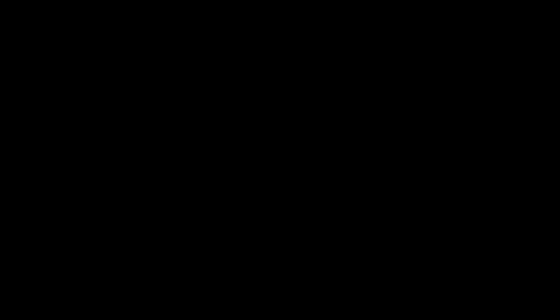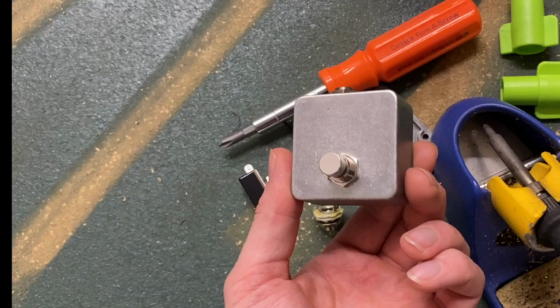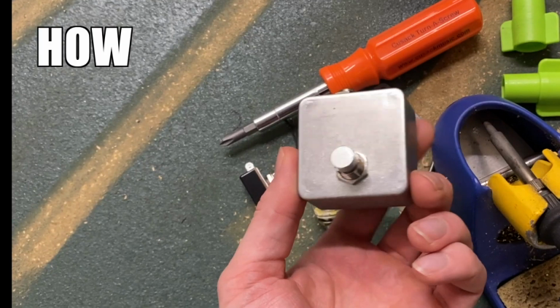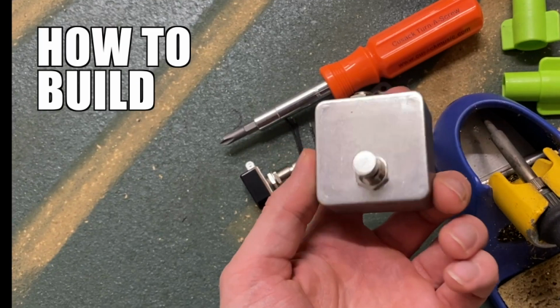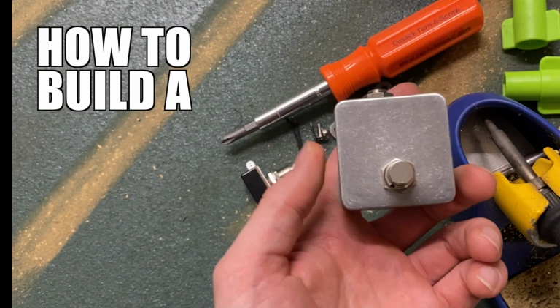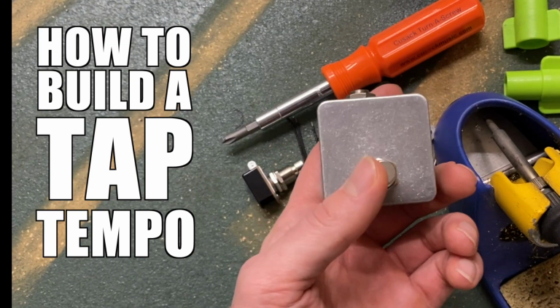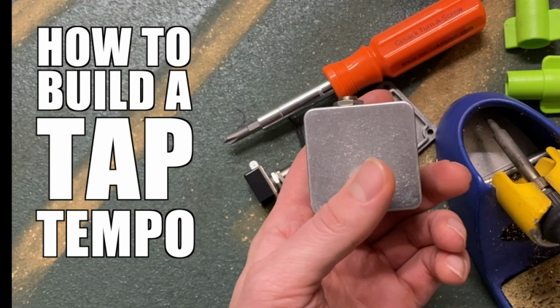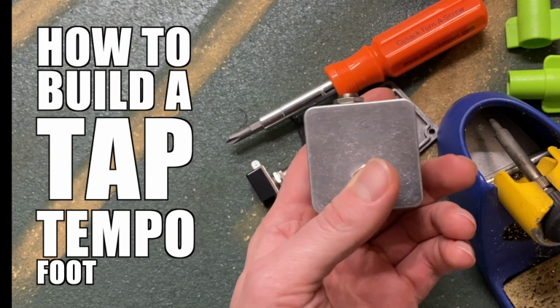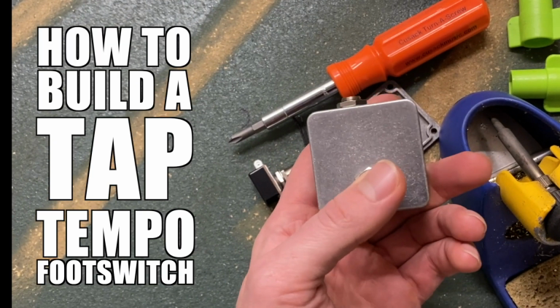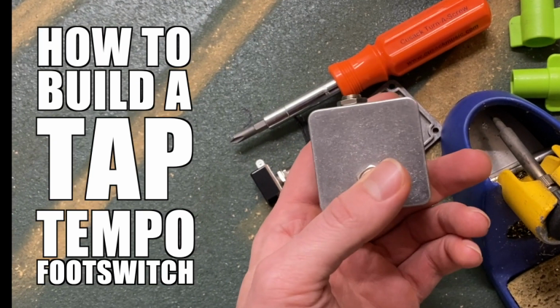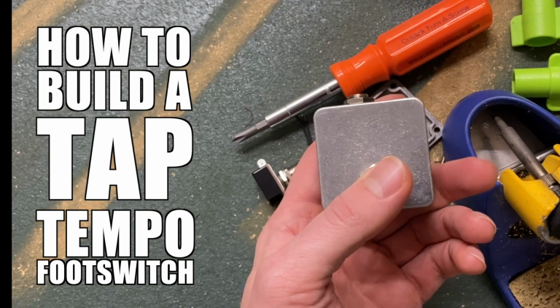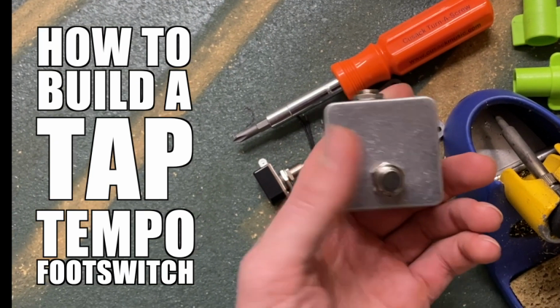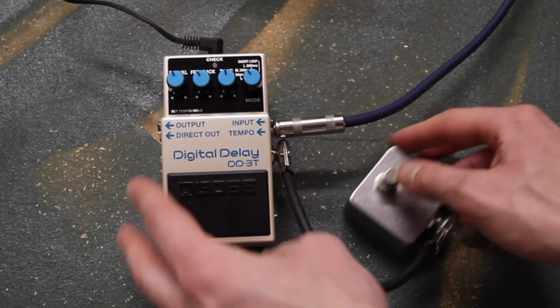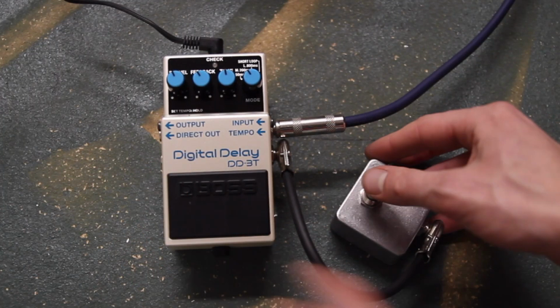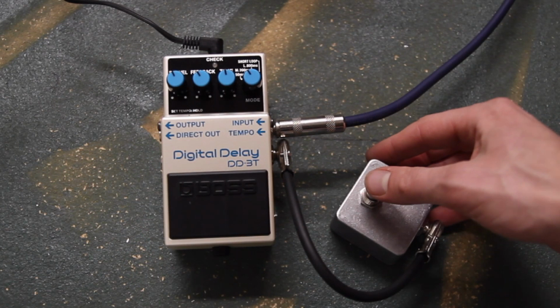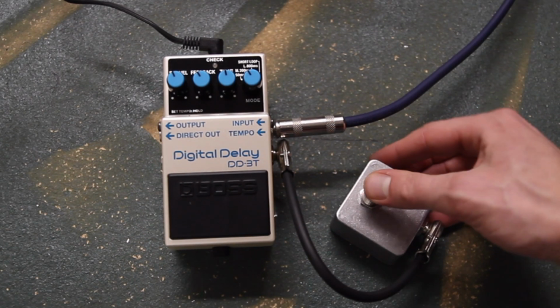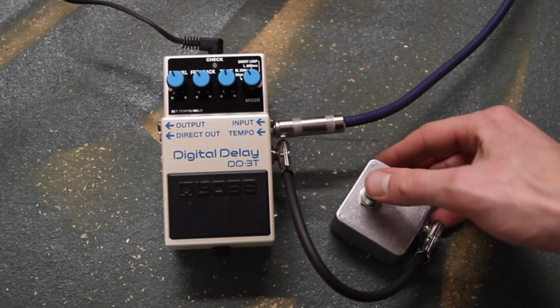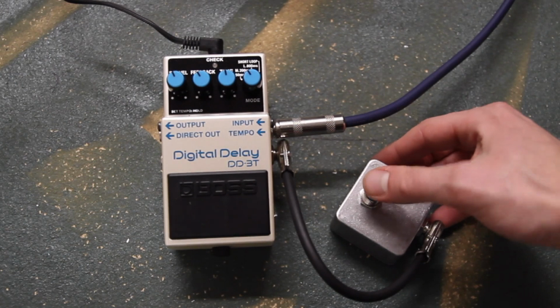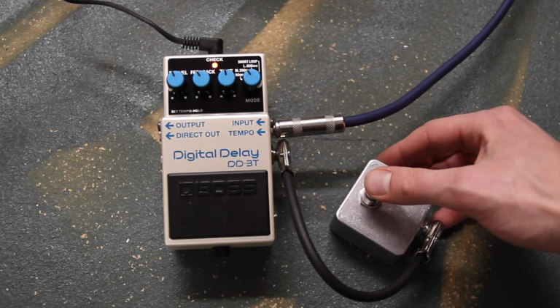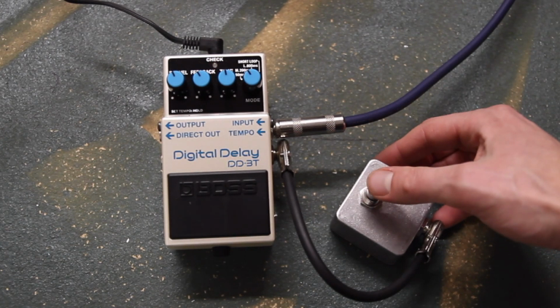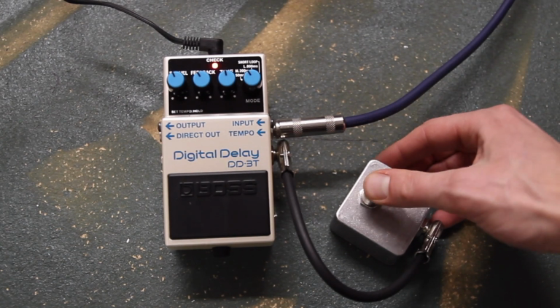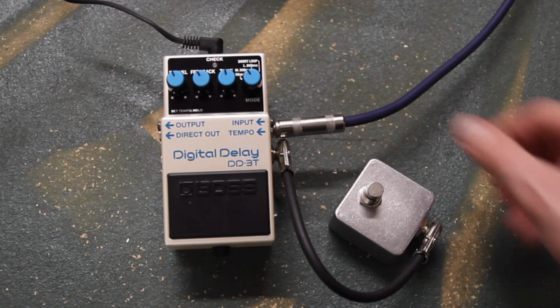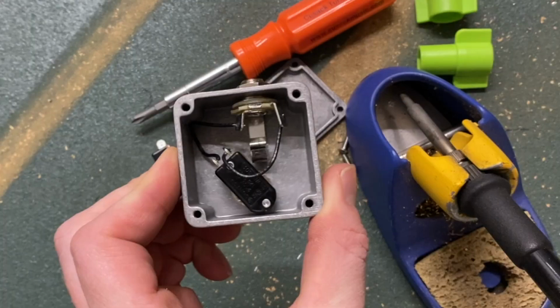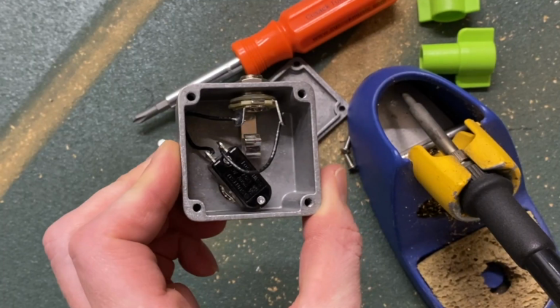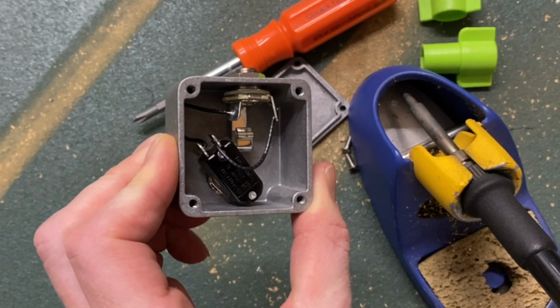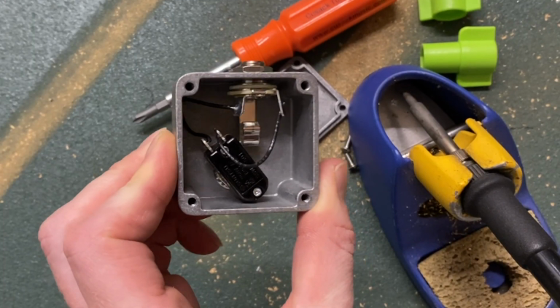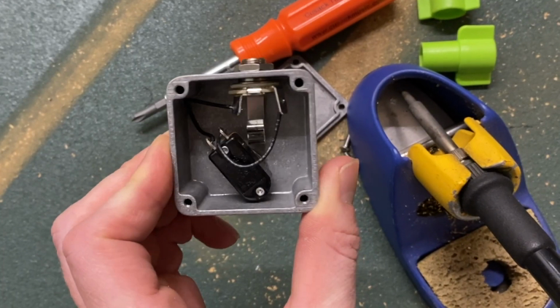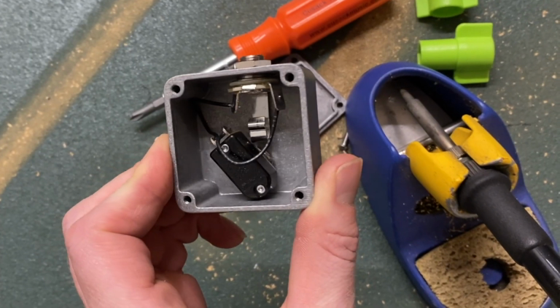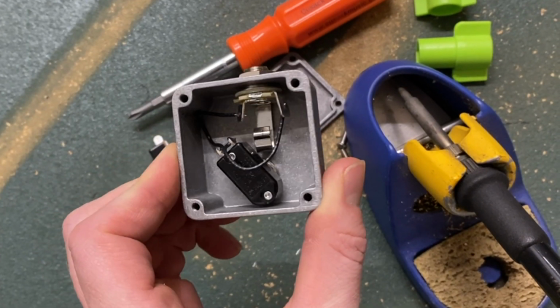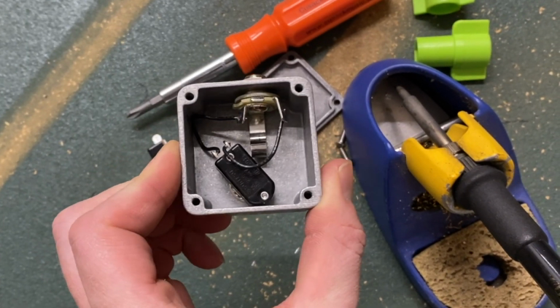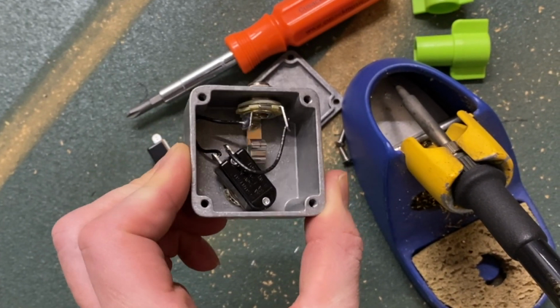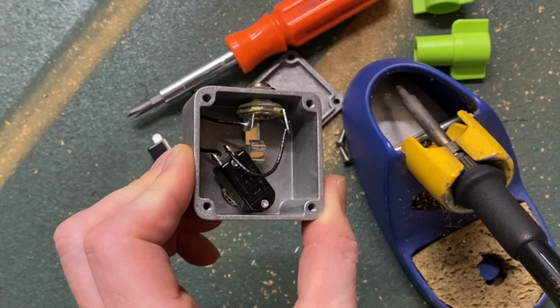How to Build a Tap Tempo Footswitch. Need an external tap switch for your tap tempo equipped pedal? Build it yourself — it's easy!